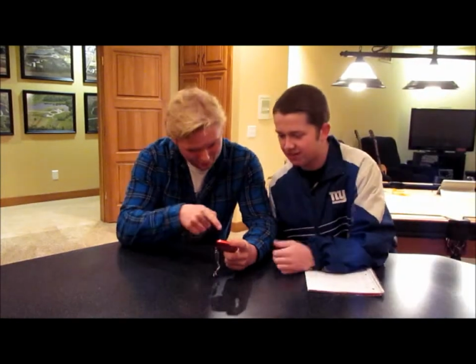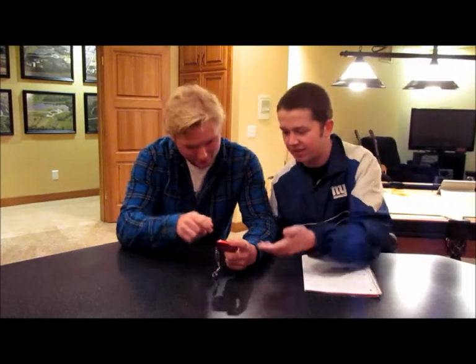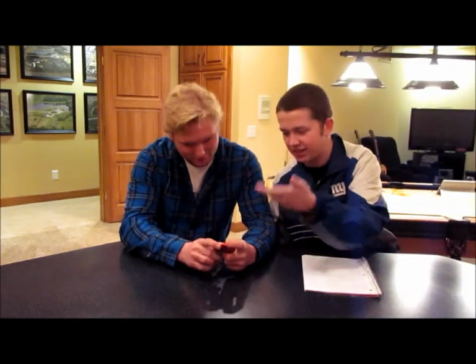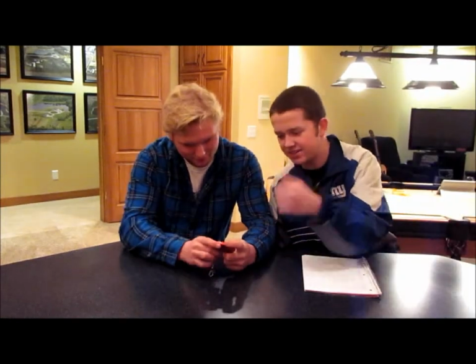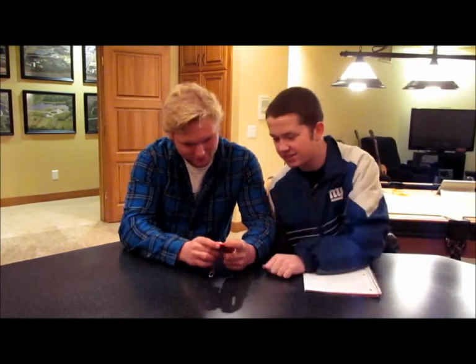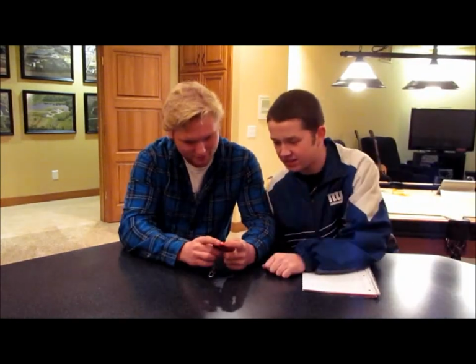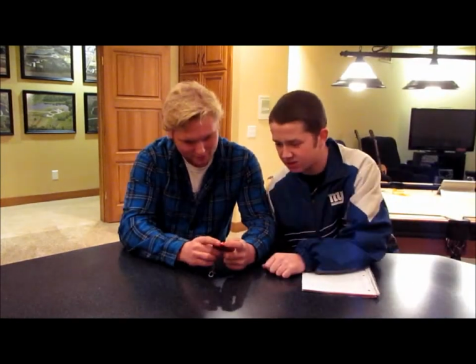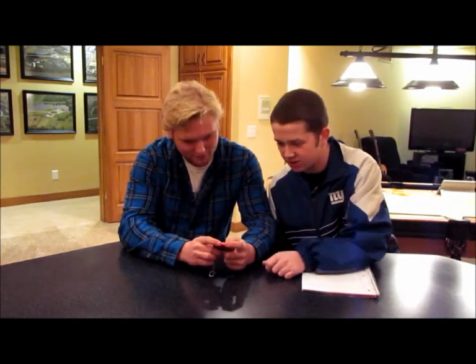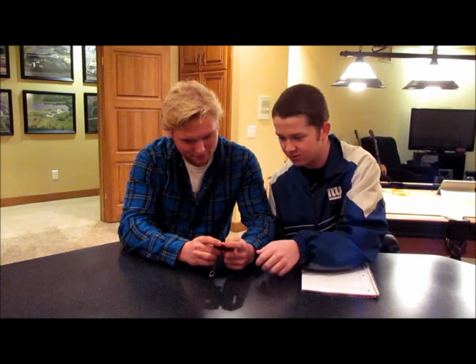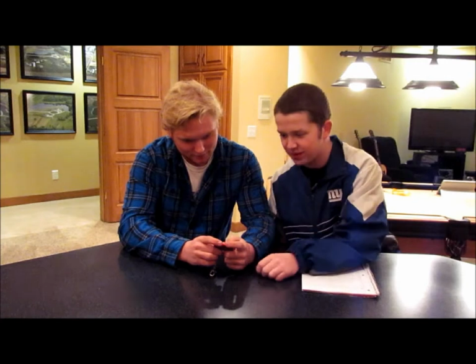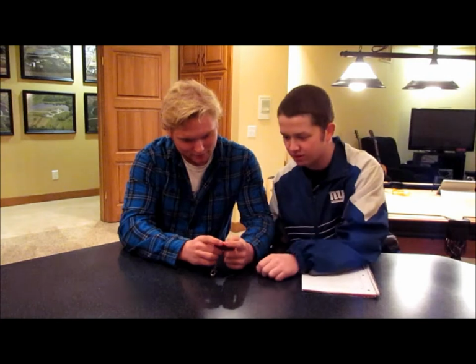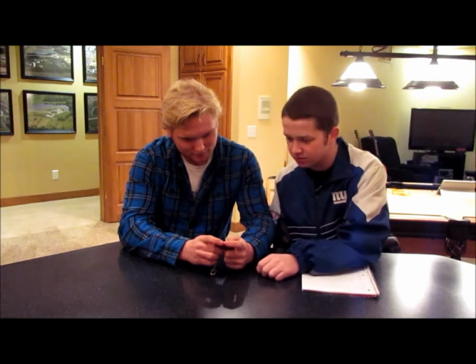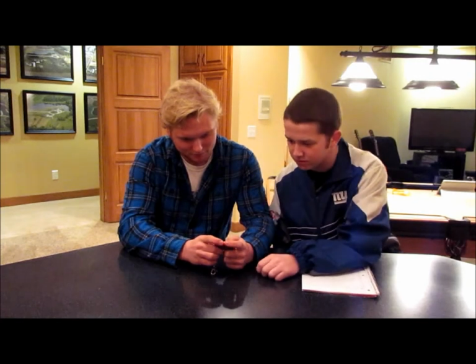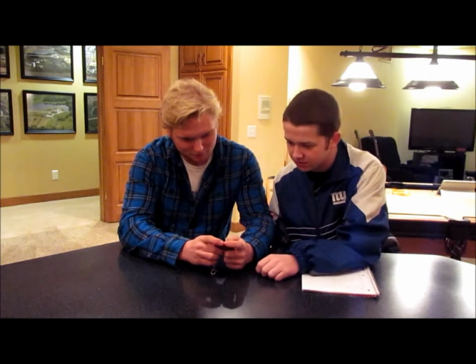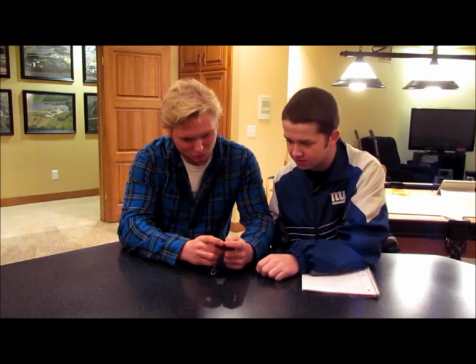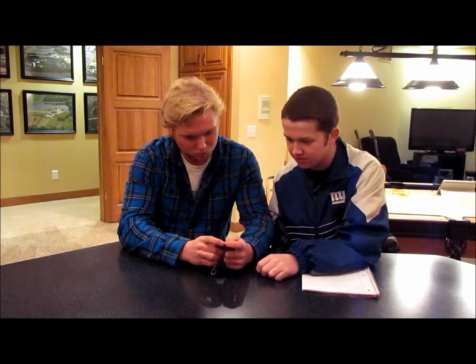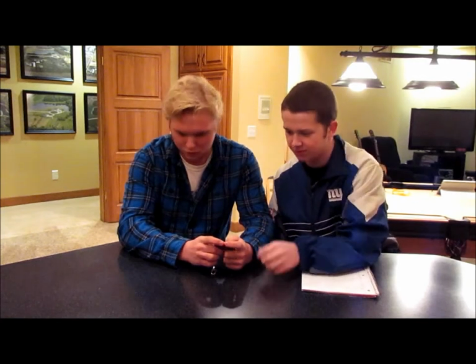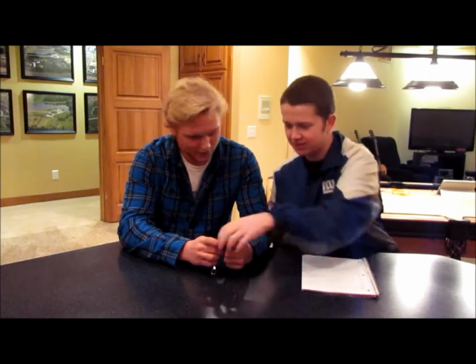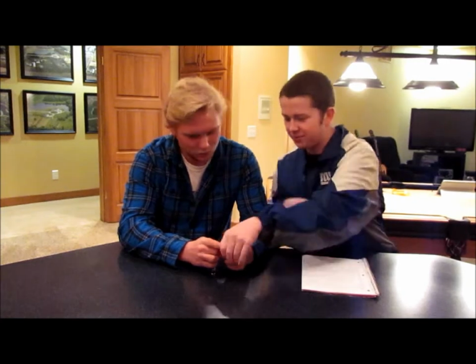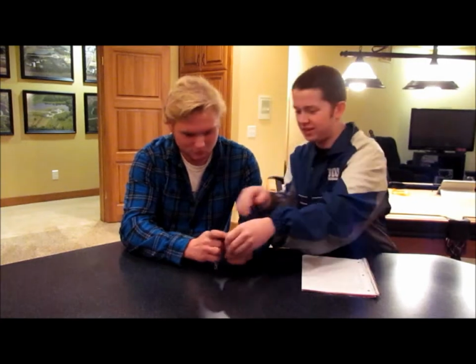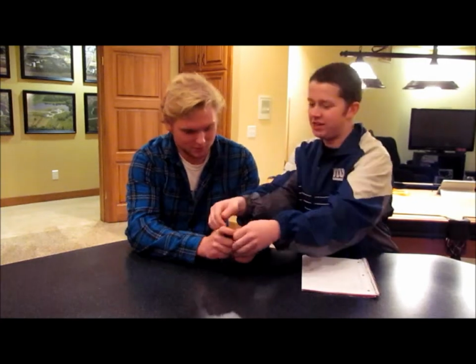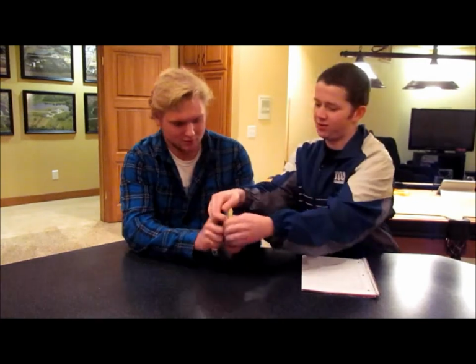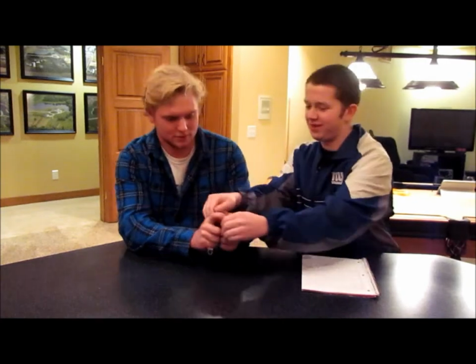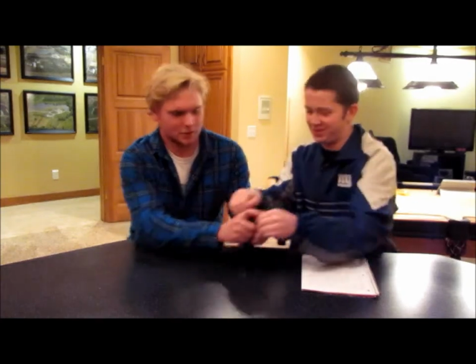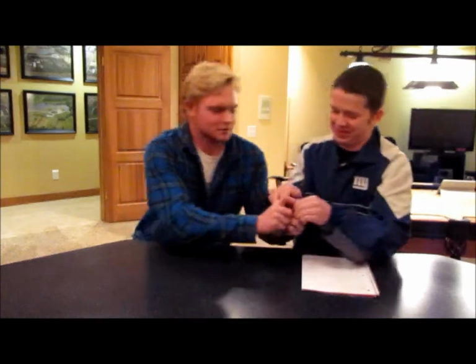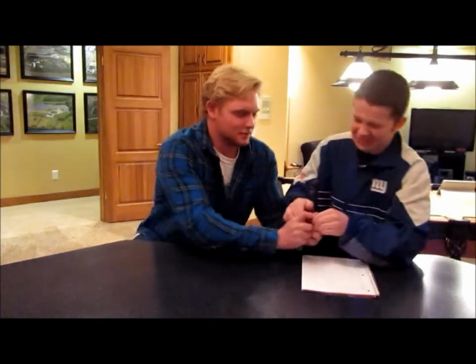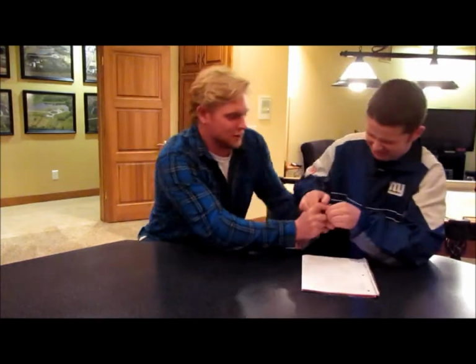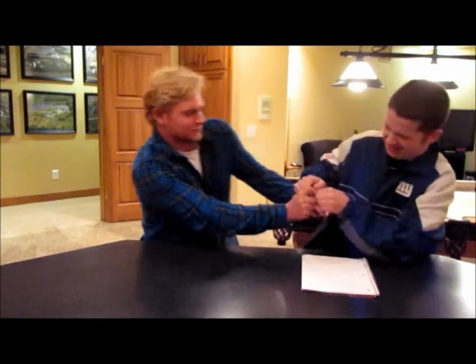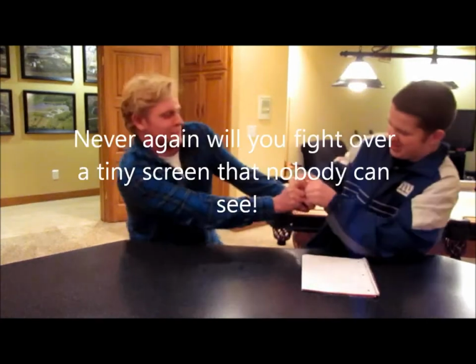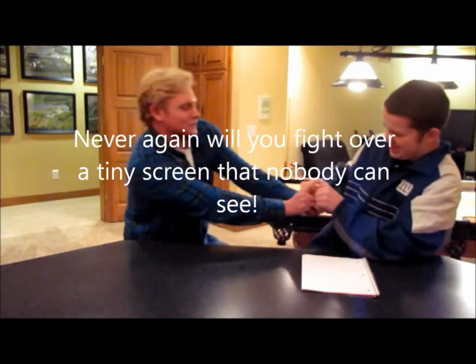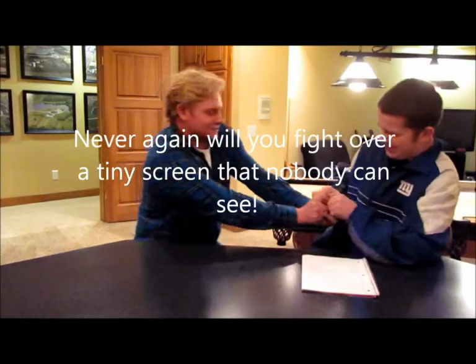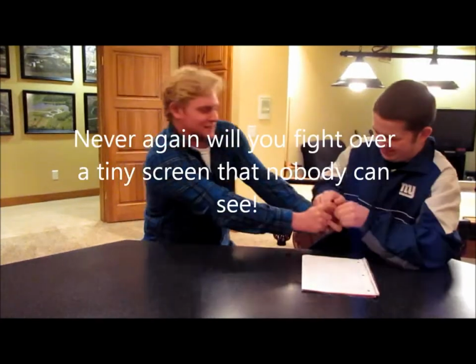I can't see it. Could you make it larger? Nope. Well then here, give it to me. Nope, nope, nope.